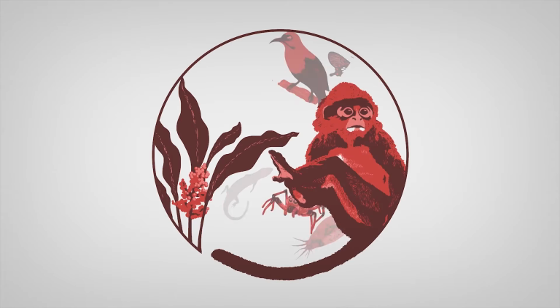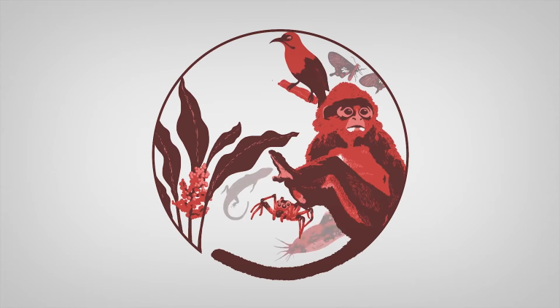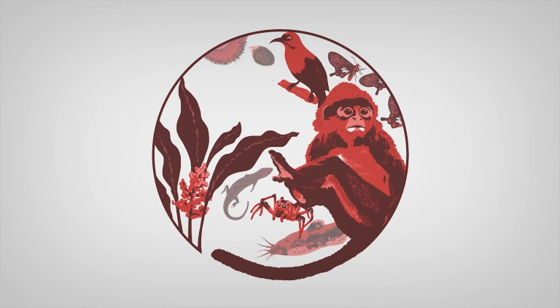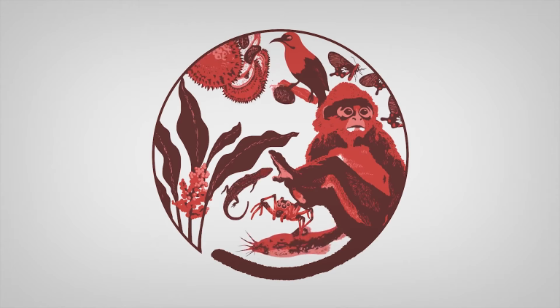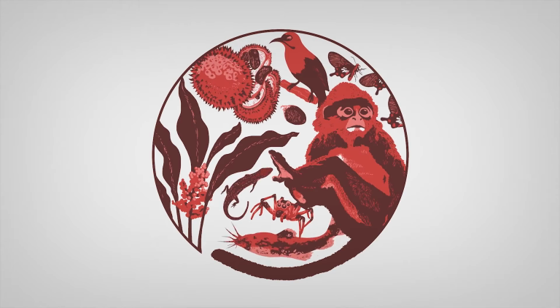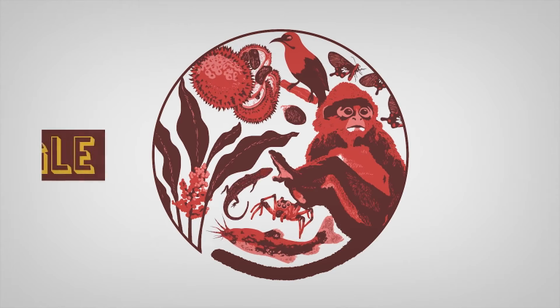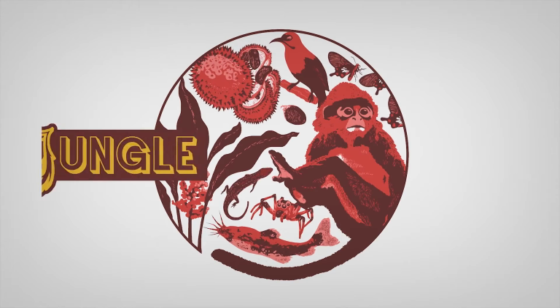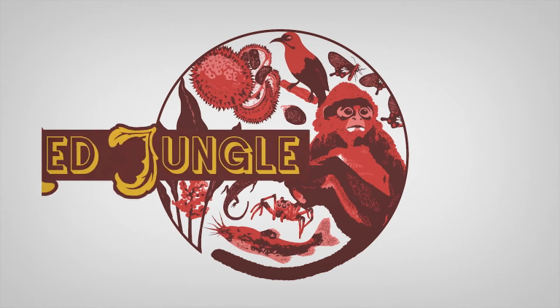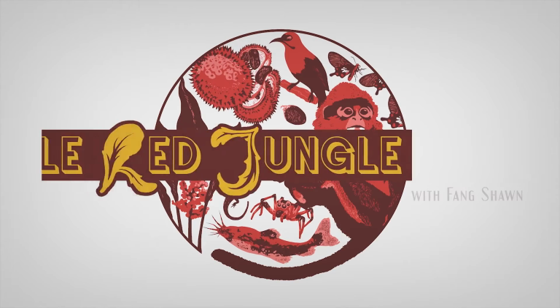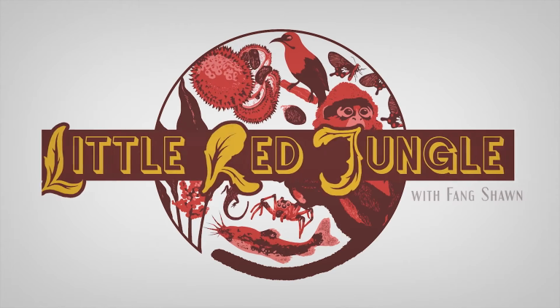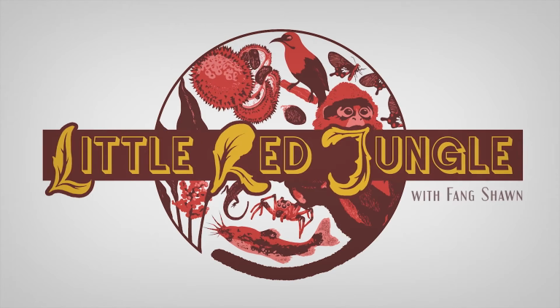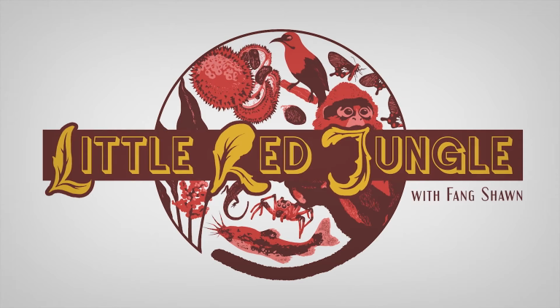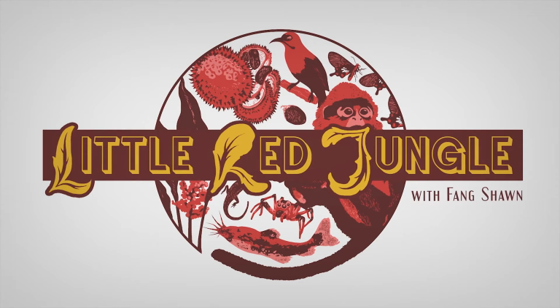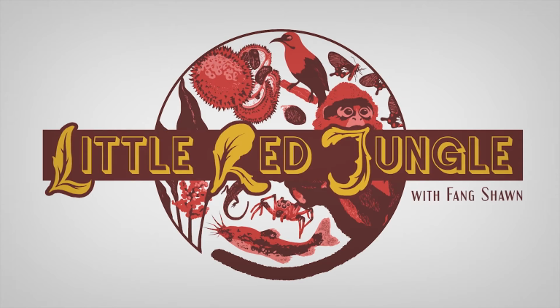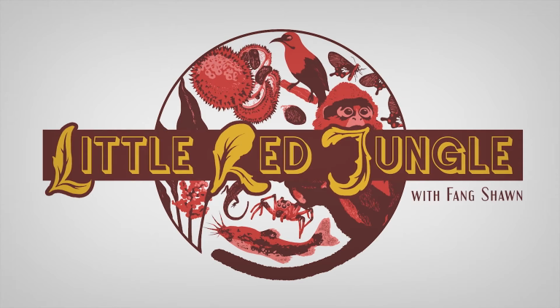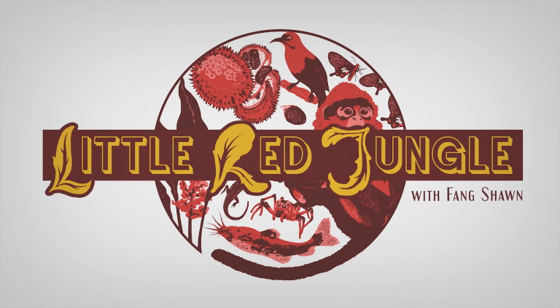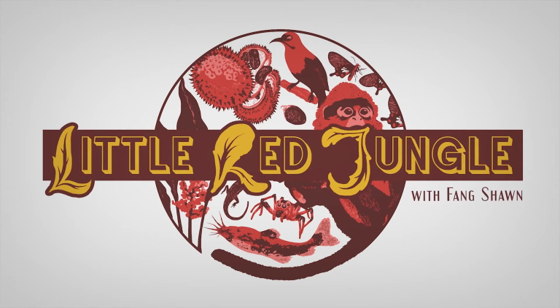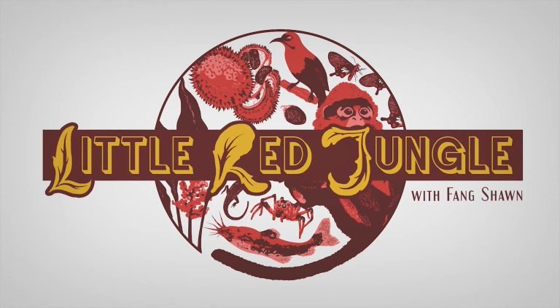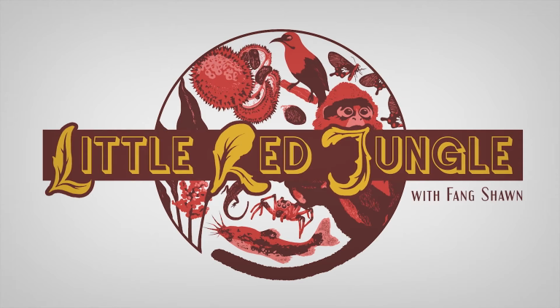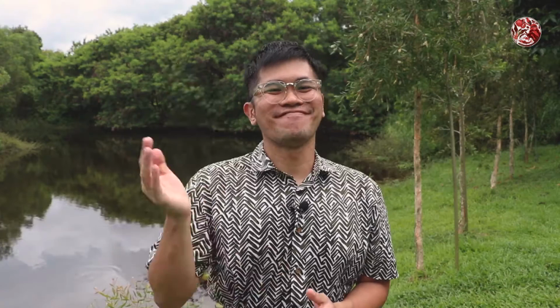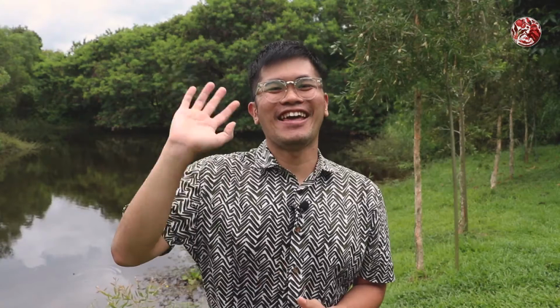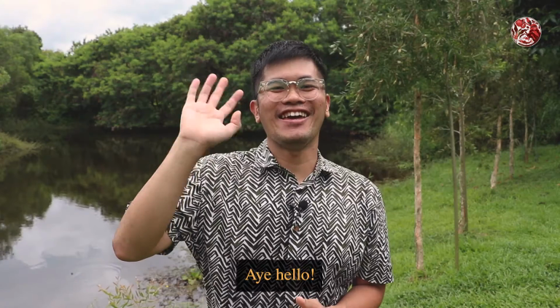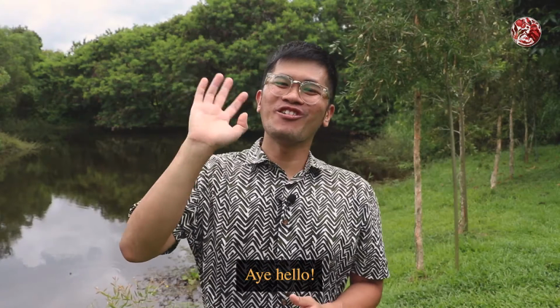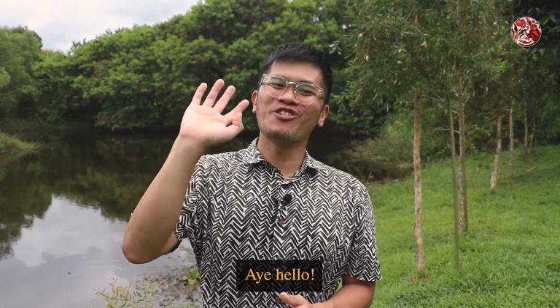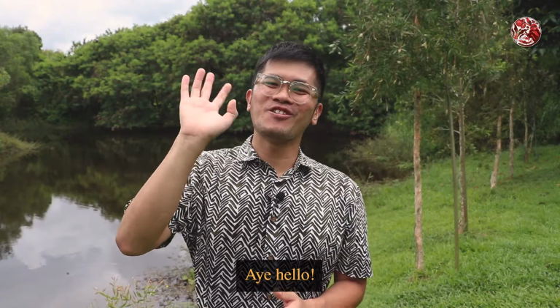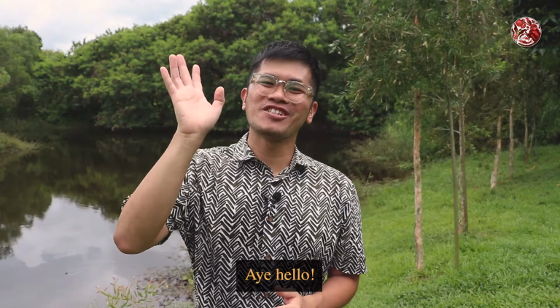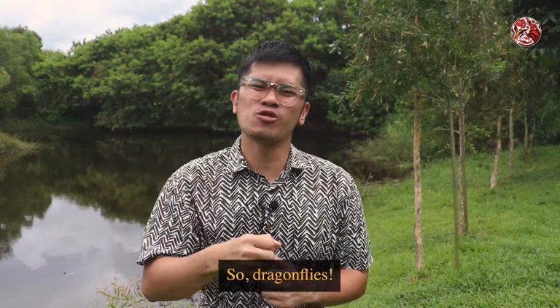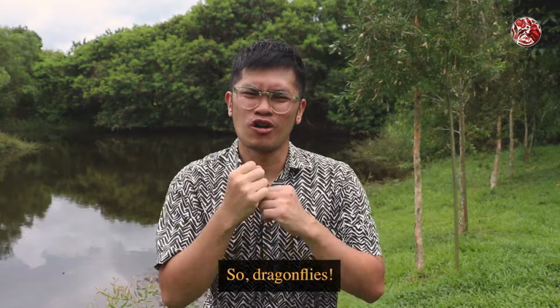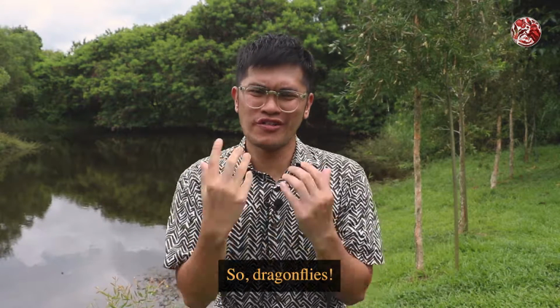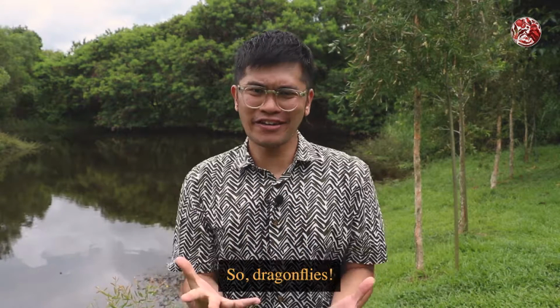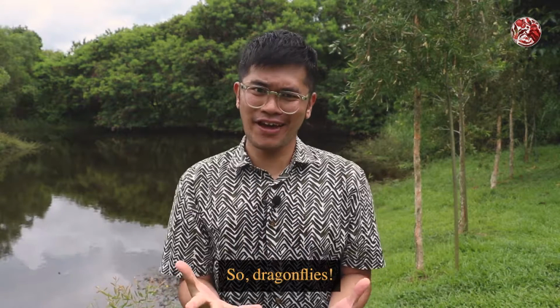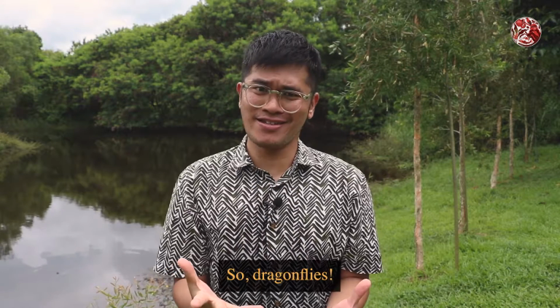Look! Now you have so many plants and animals! Hello! So, dragonflies.